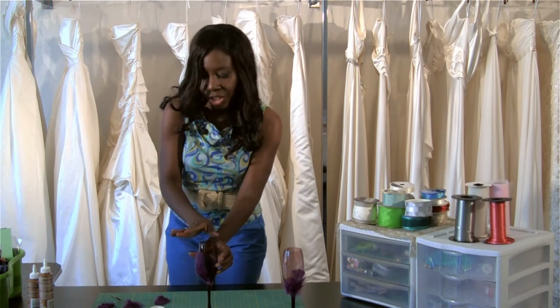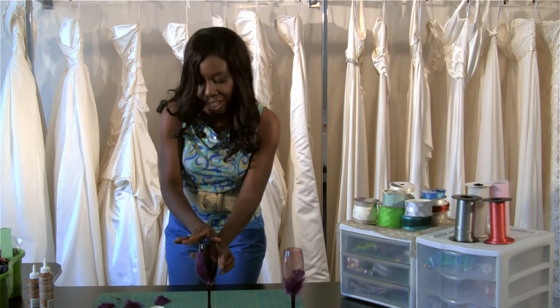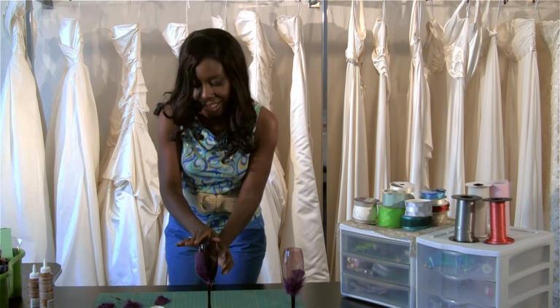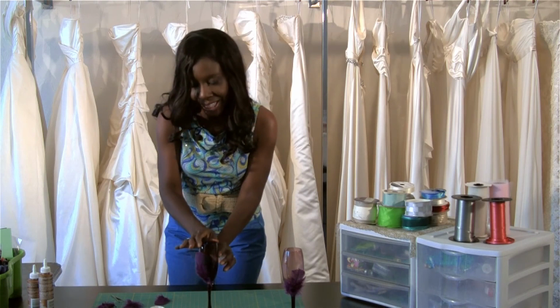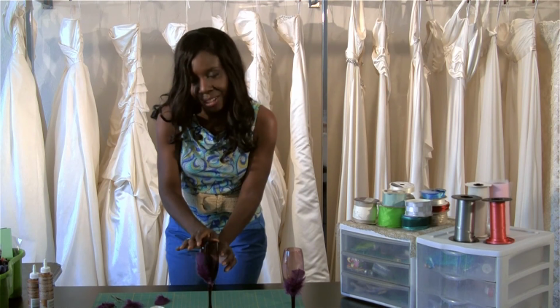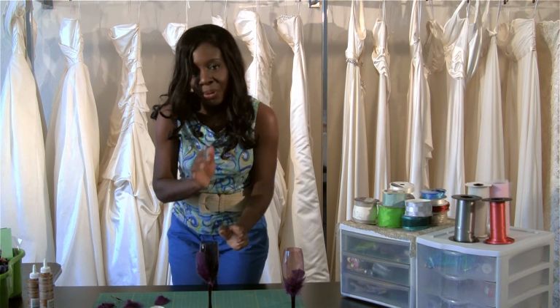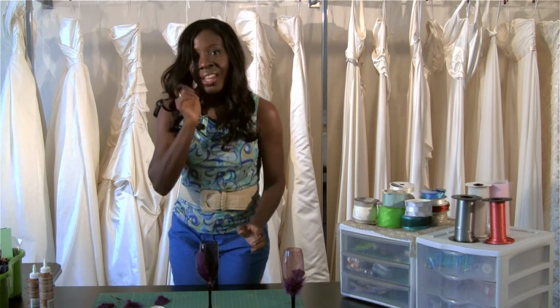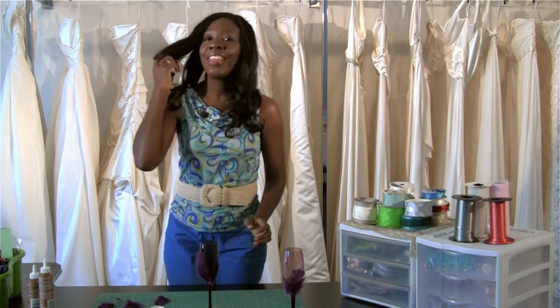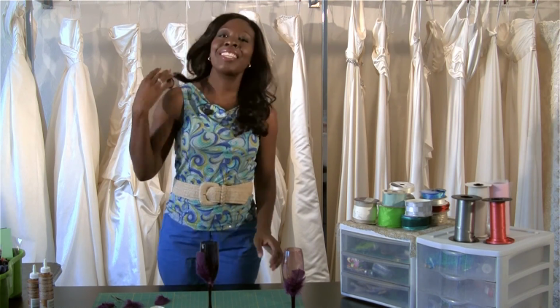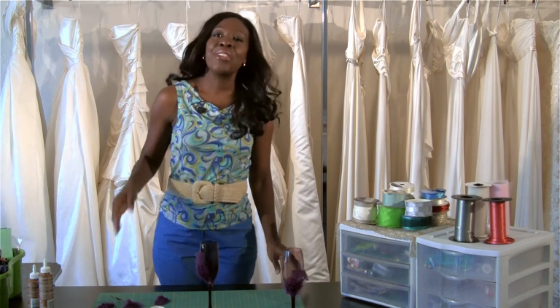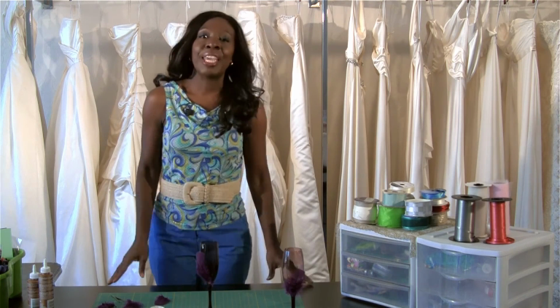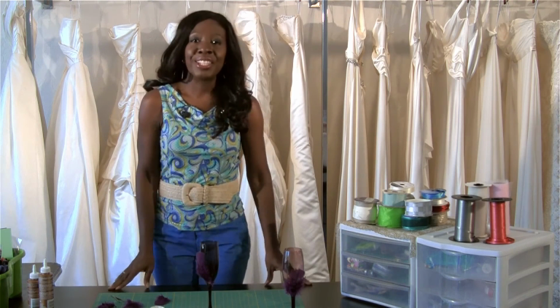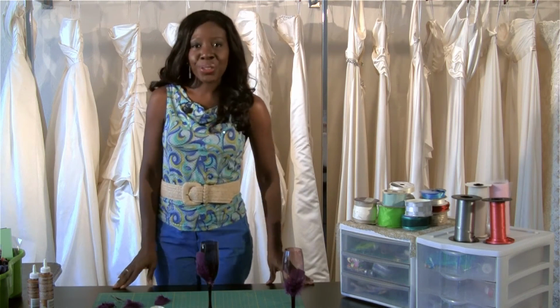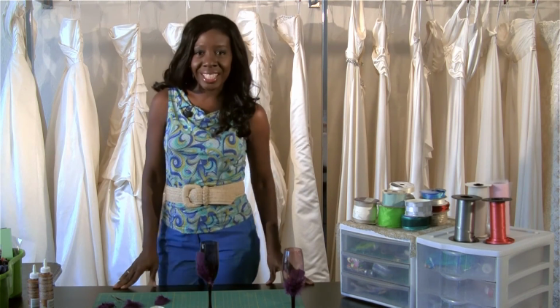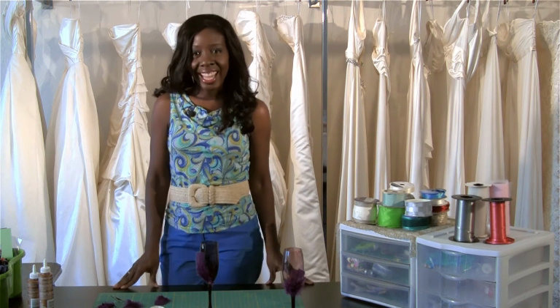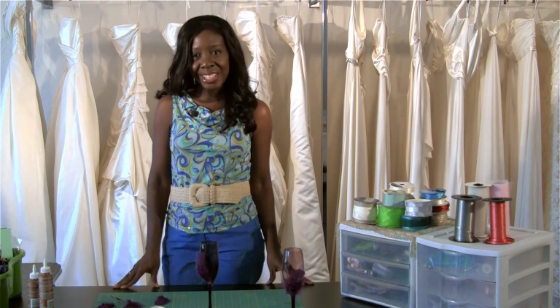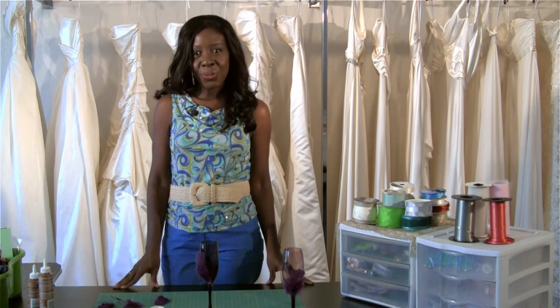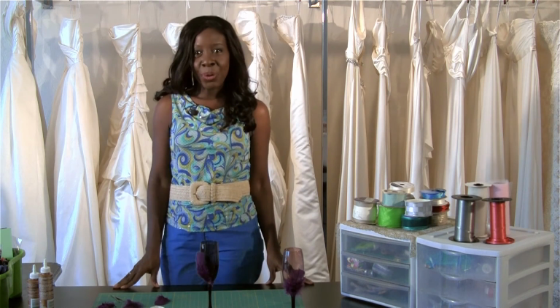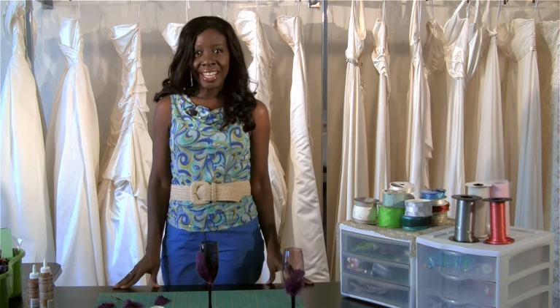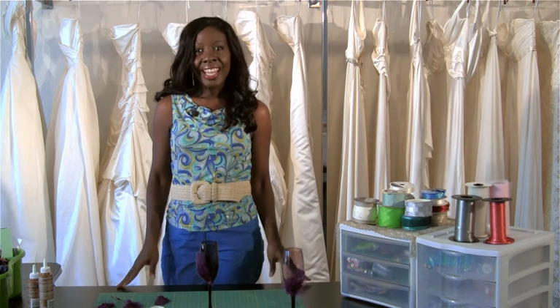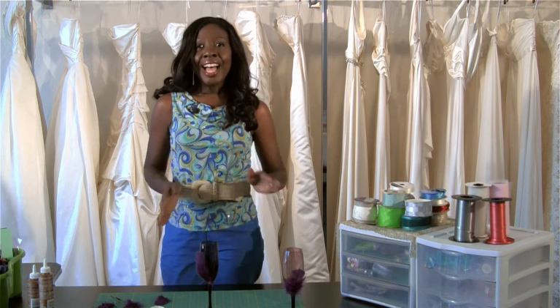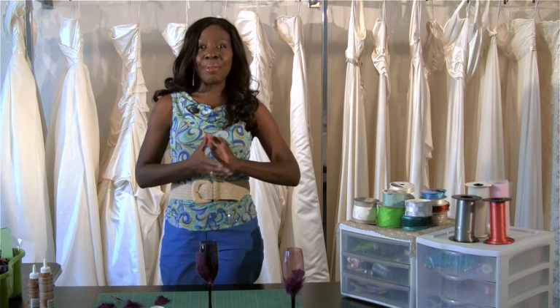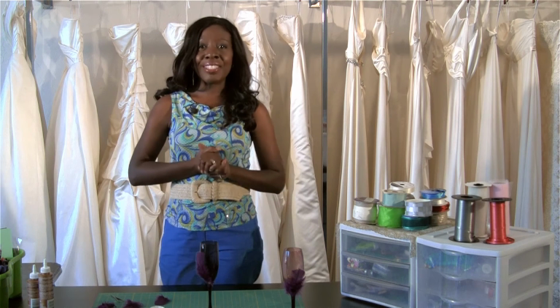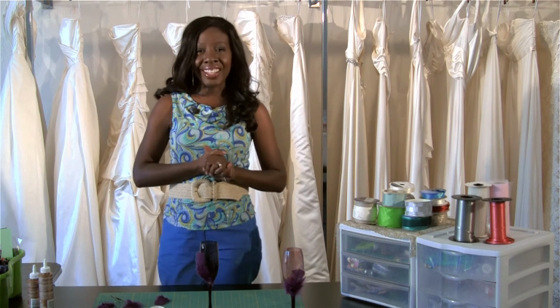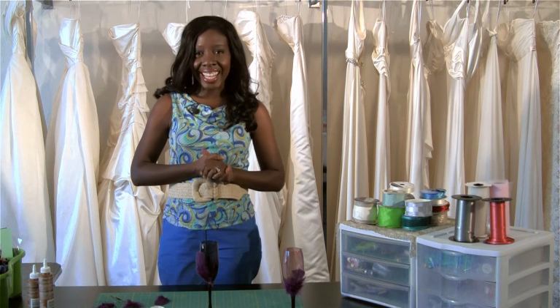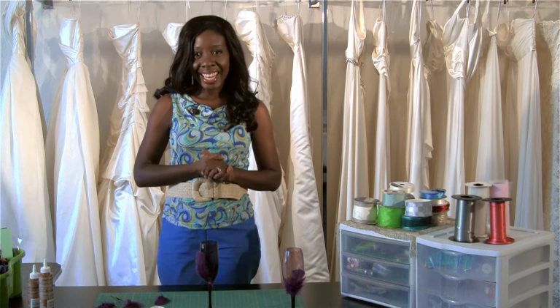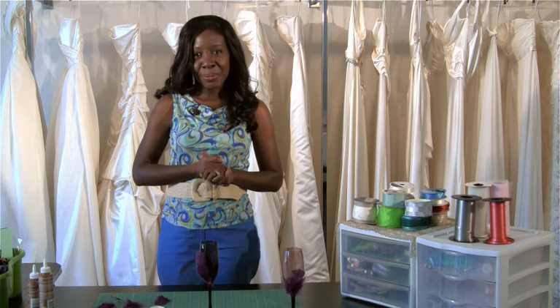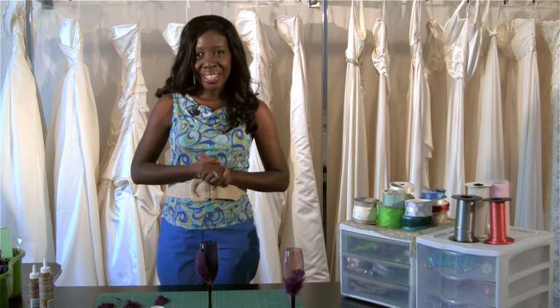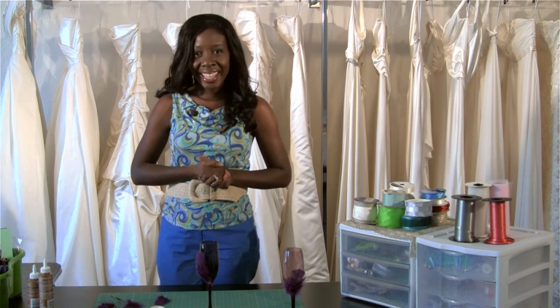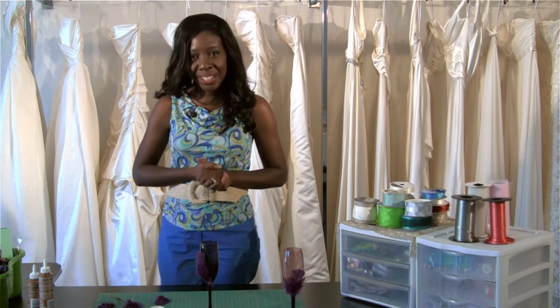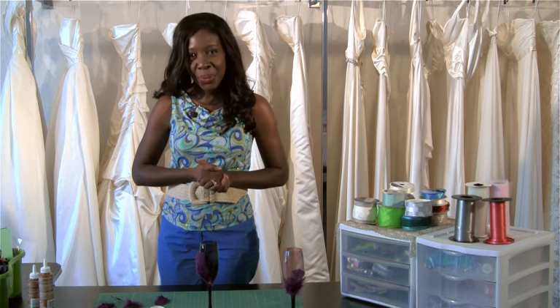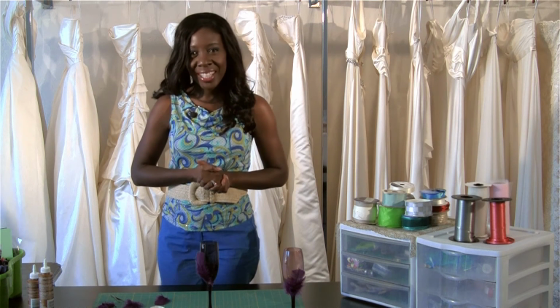It's just that simple. That's how you make toasting glasses for a wedding. I'm lifestyle and etiquette expert Elaine Swan, and I'll see you next time.